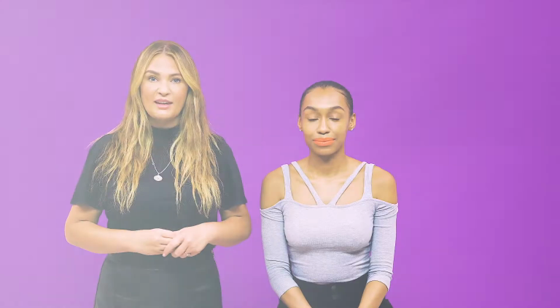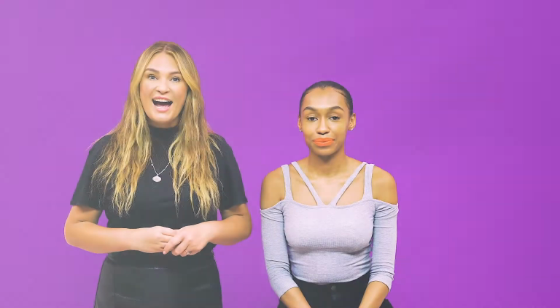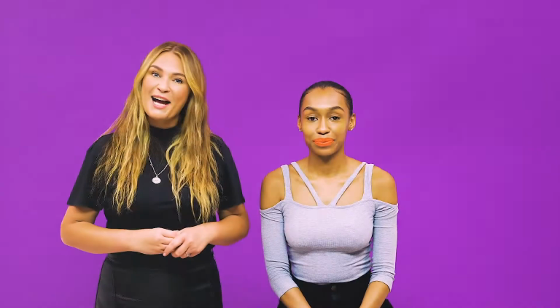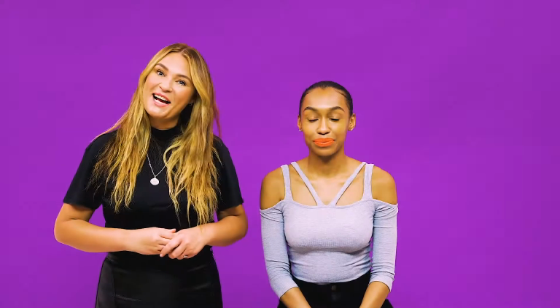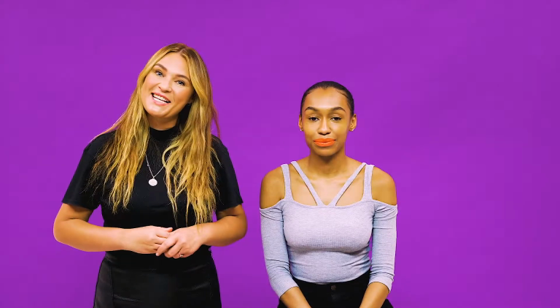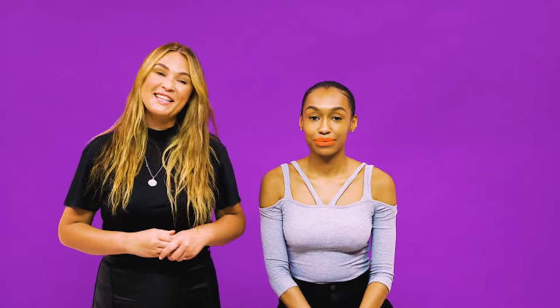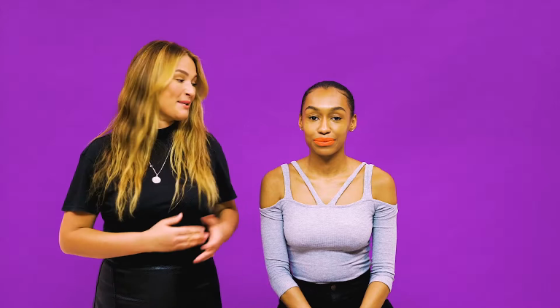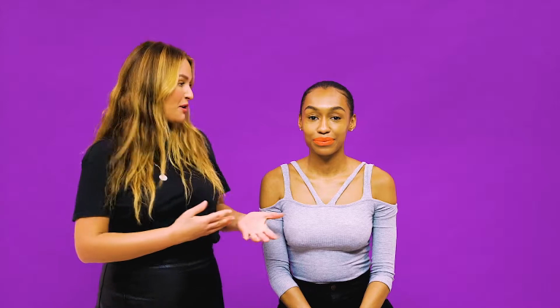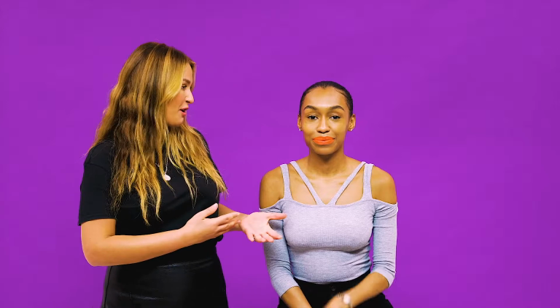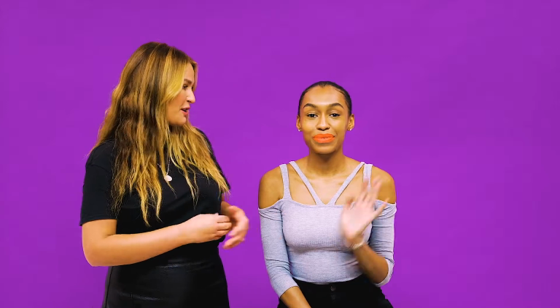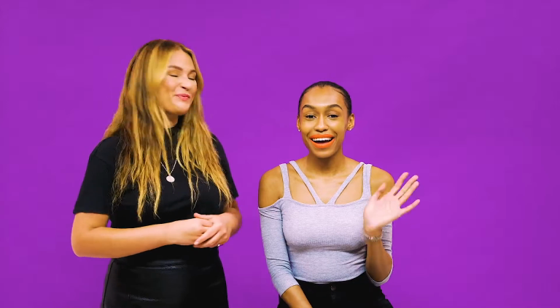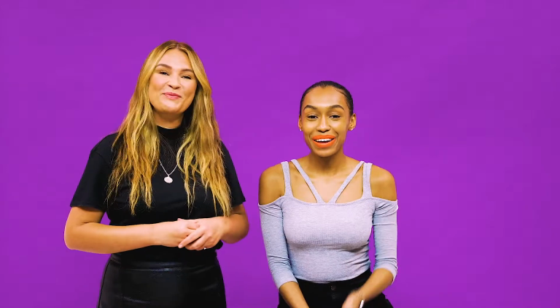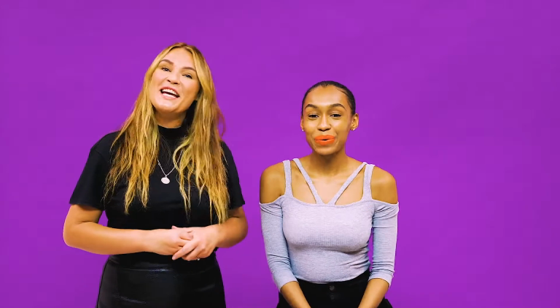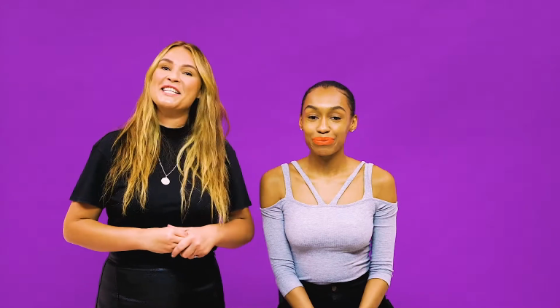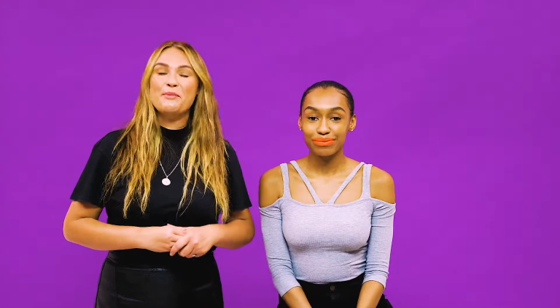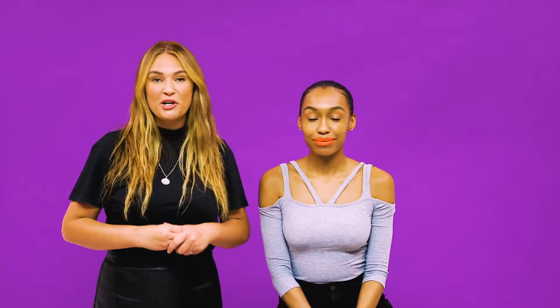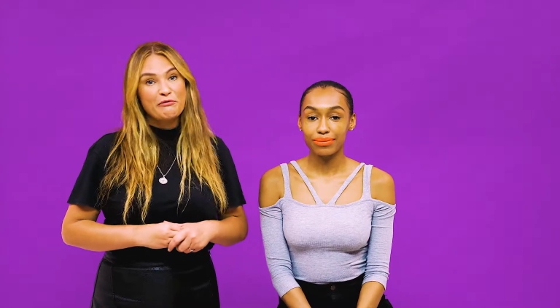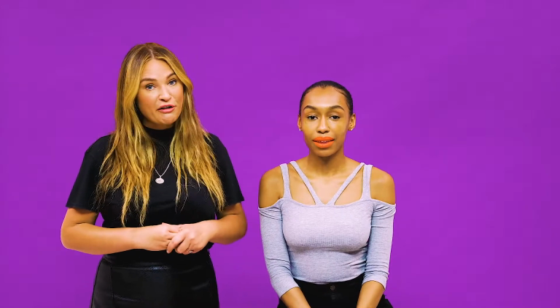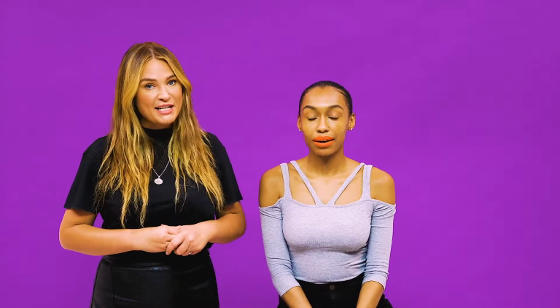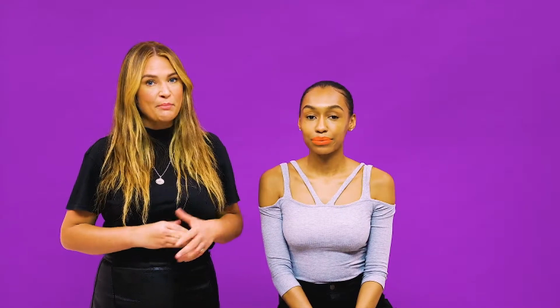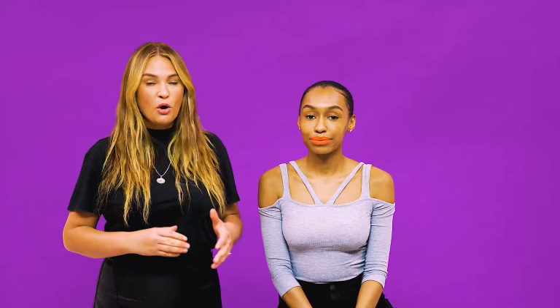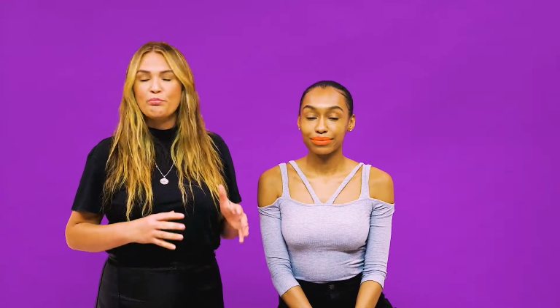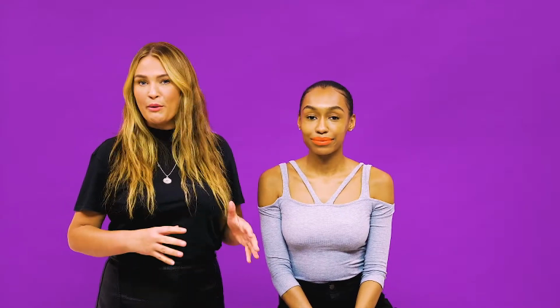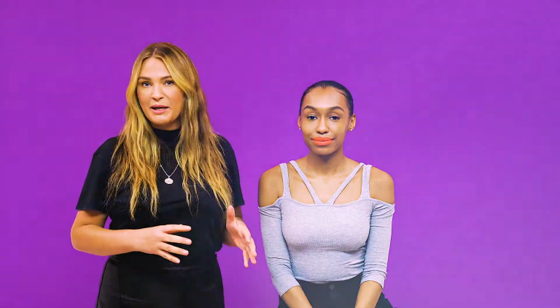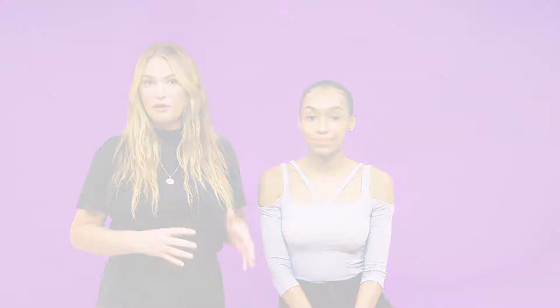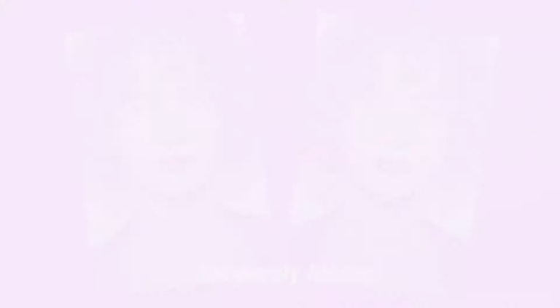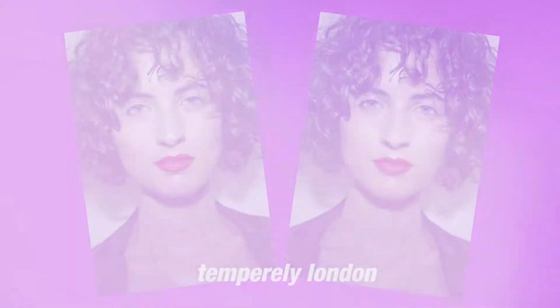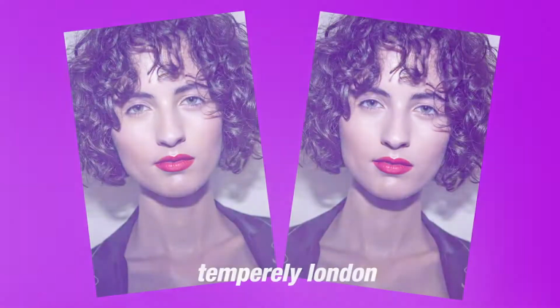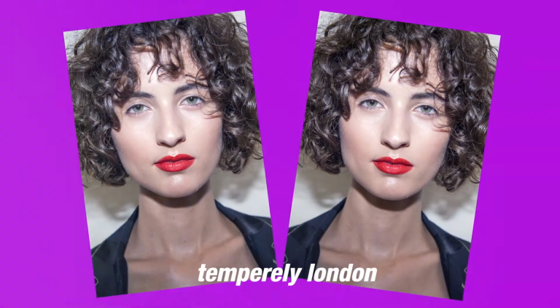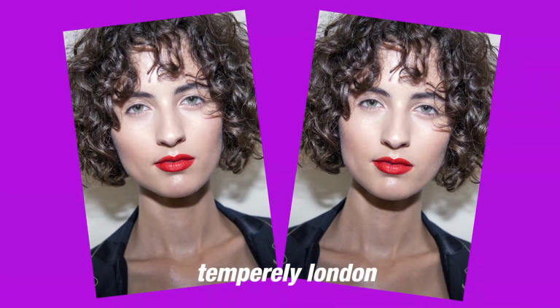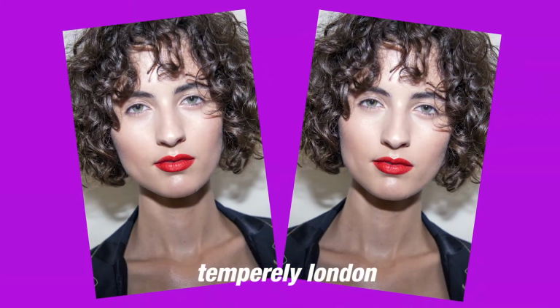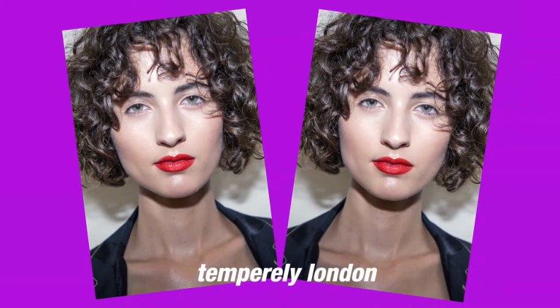Hi, I'm Cassie and this is my model Lauren. Hi. Today we're going to be recreating the bold brown lip look from the Tempoli show at London Fashion Week.